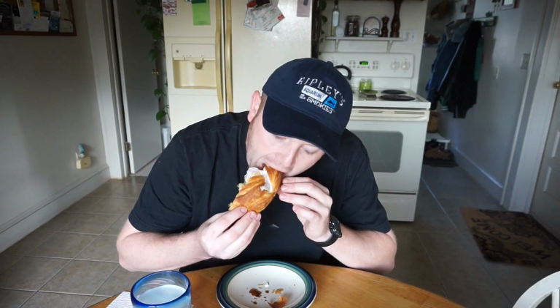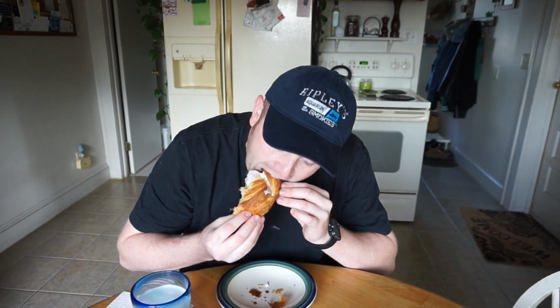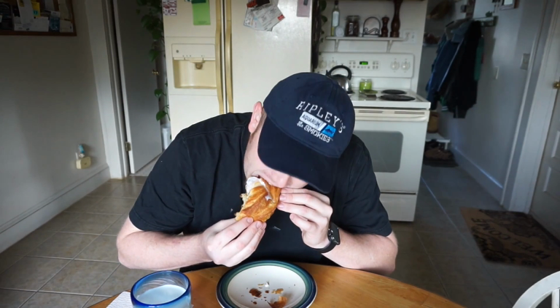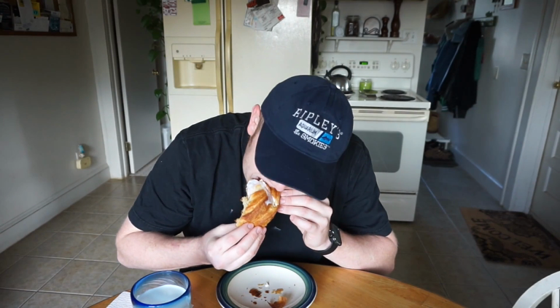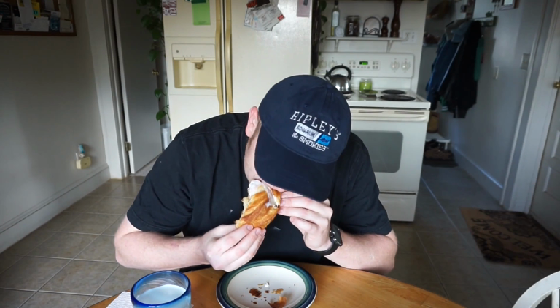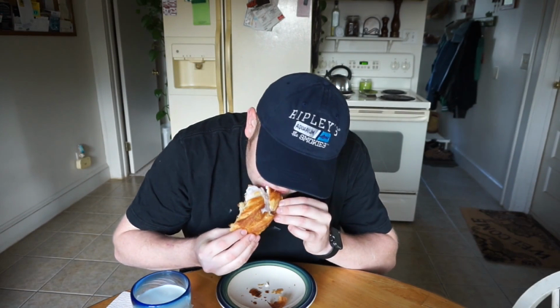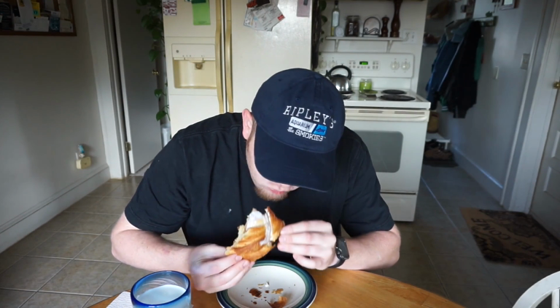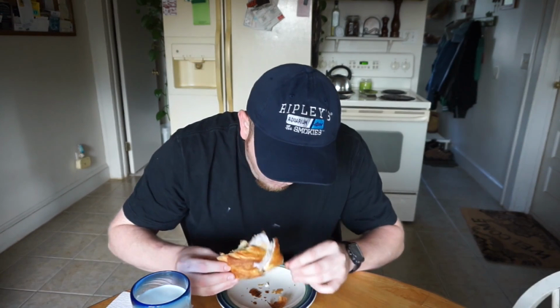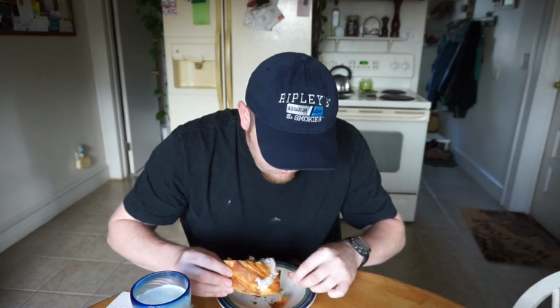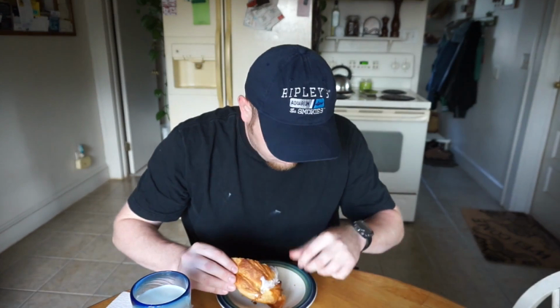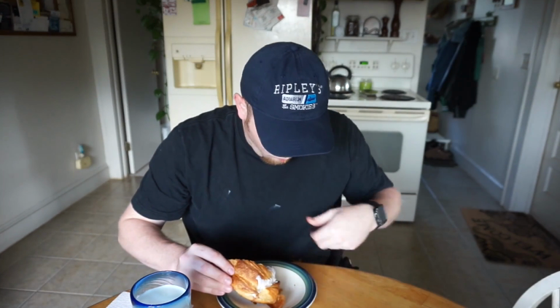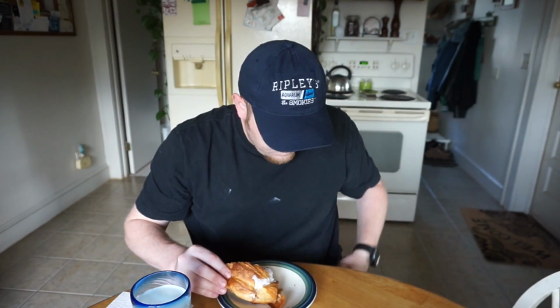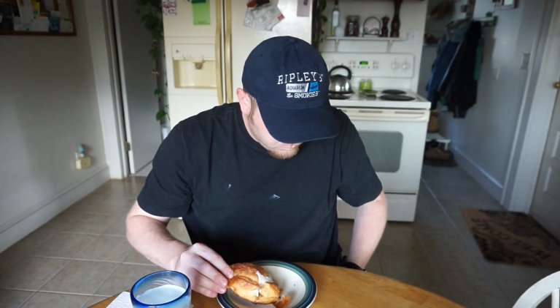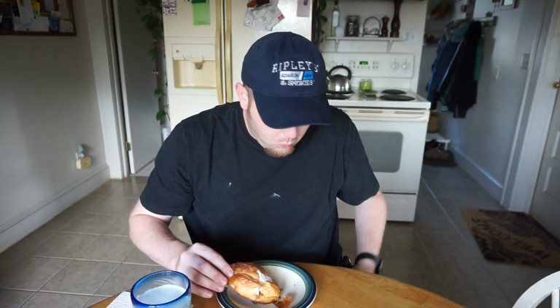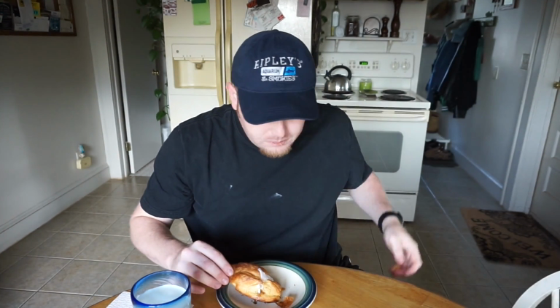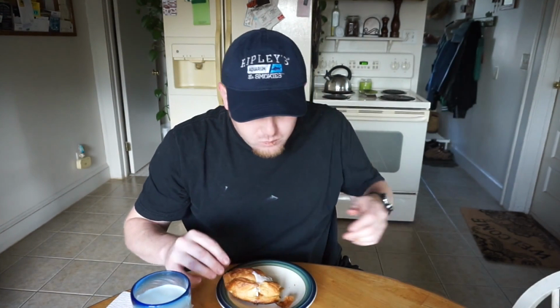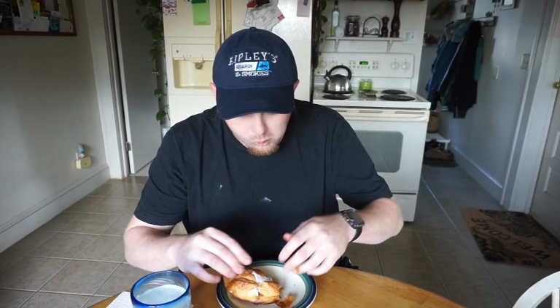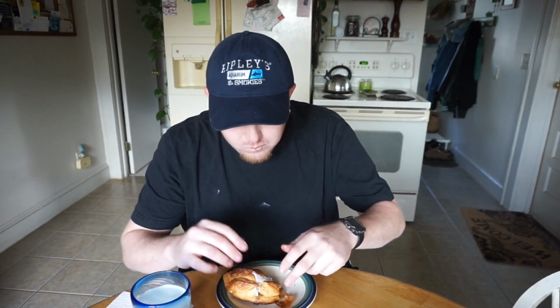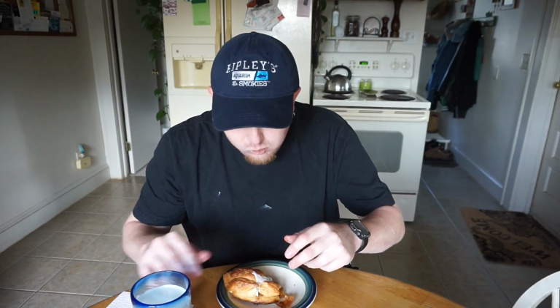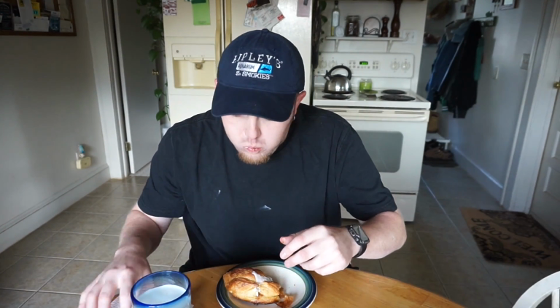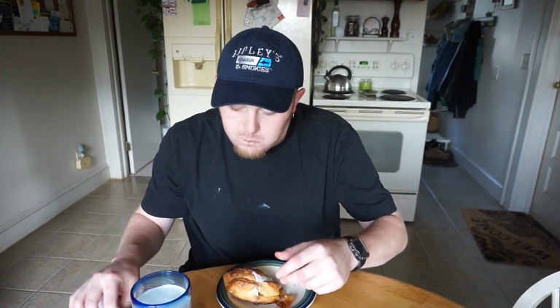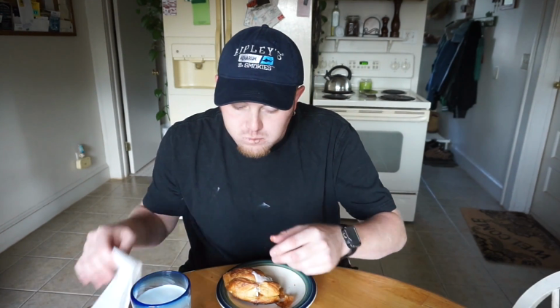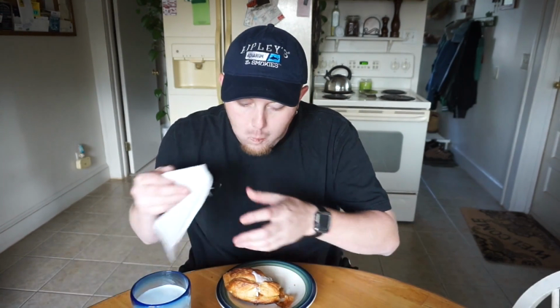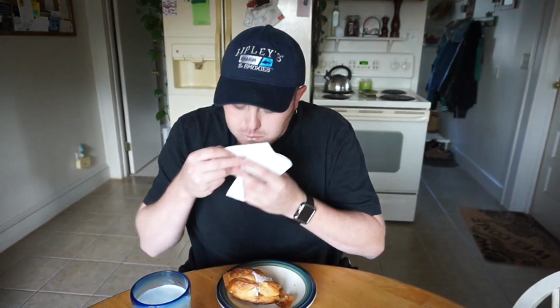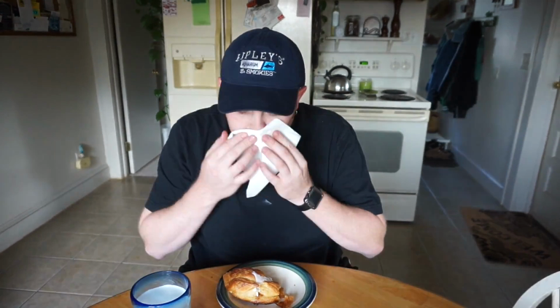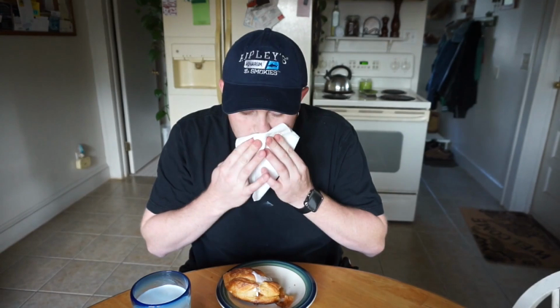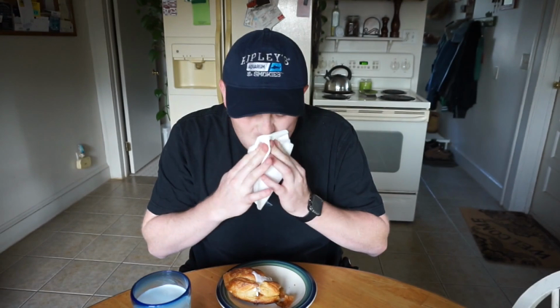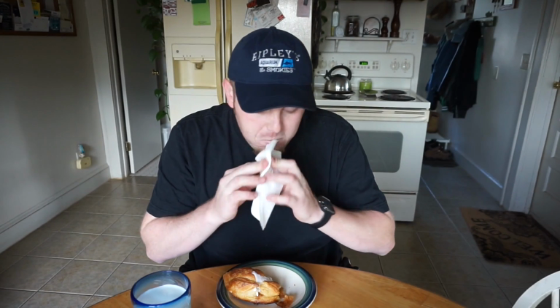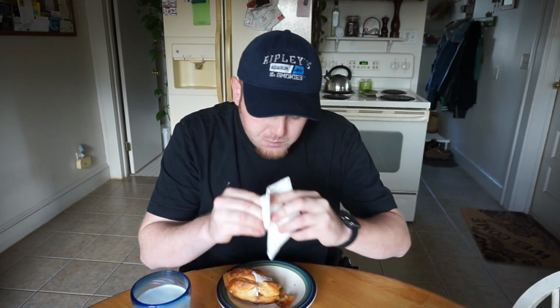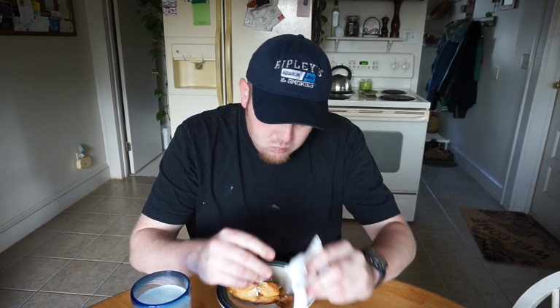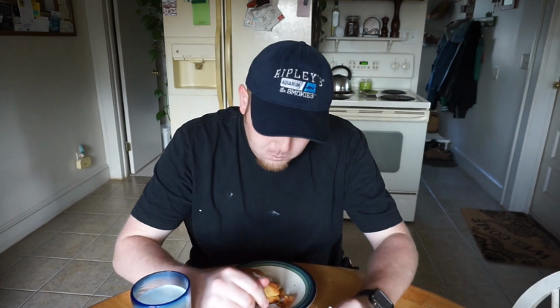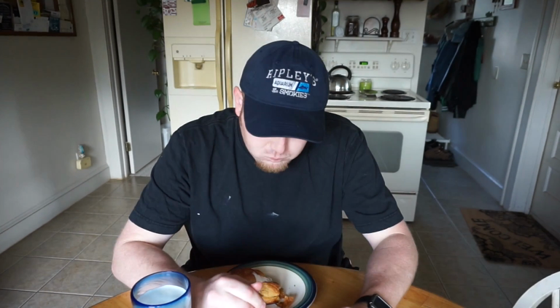The first bite — it's not too bad. Actually, the first bite was good.